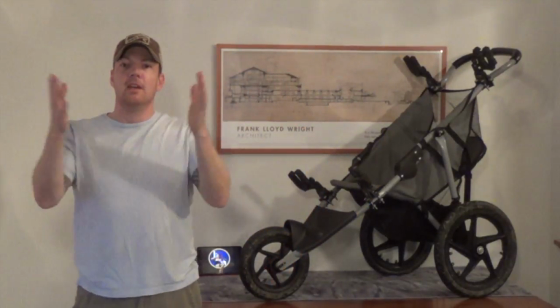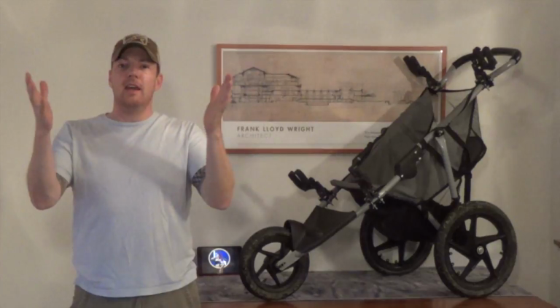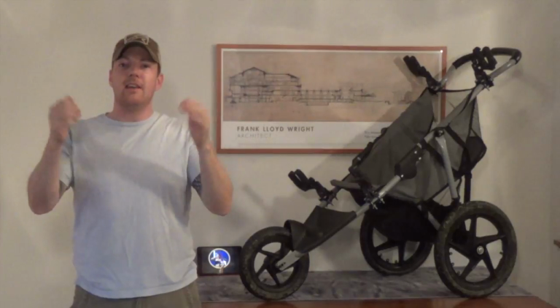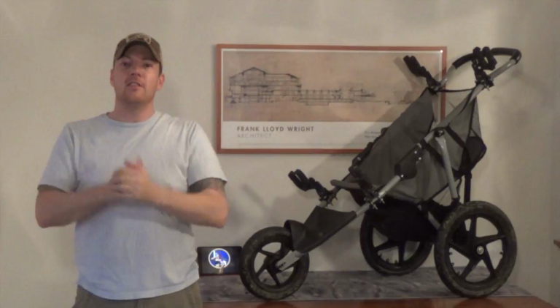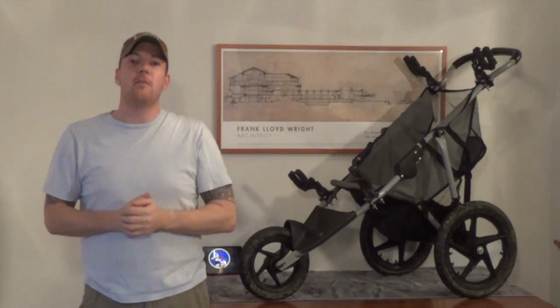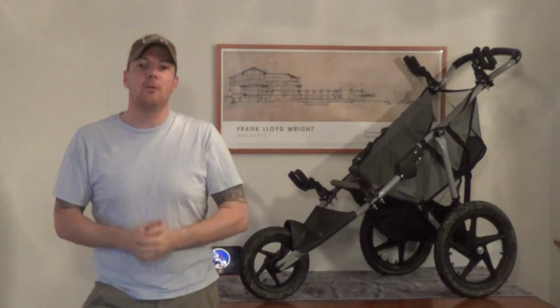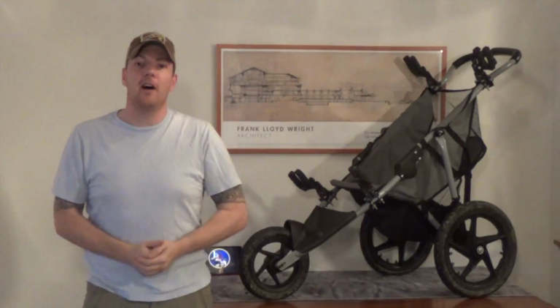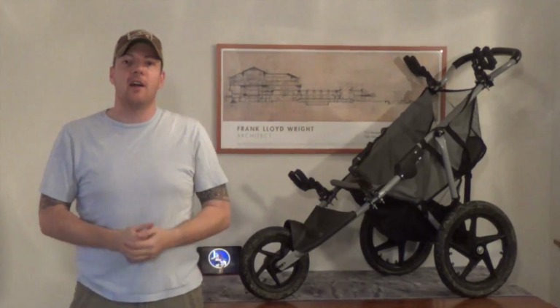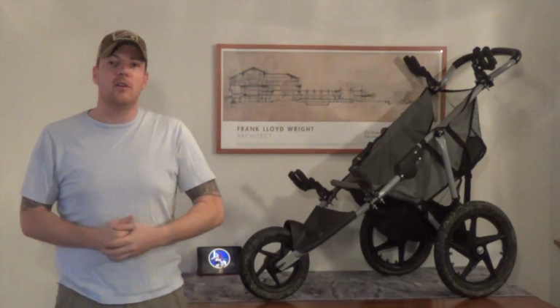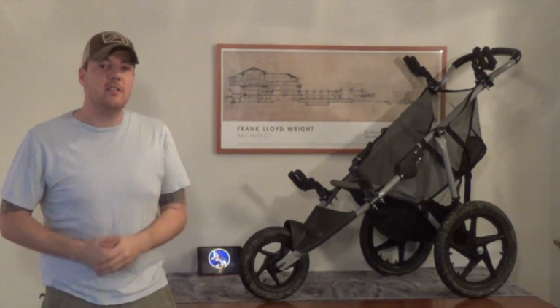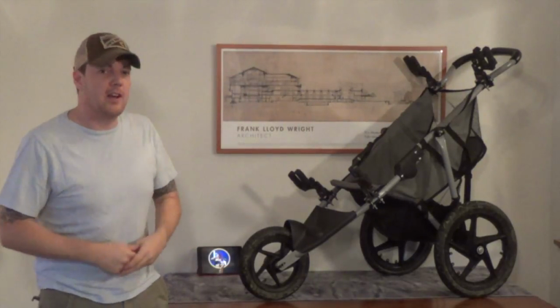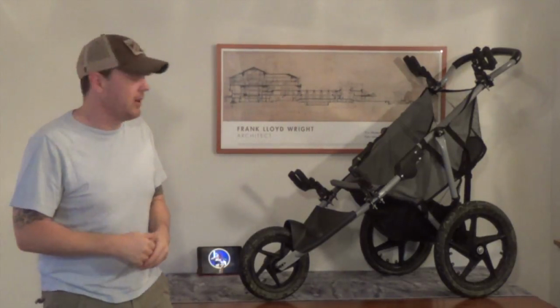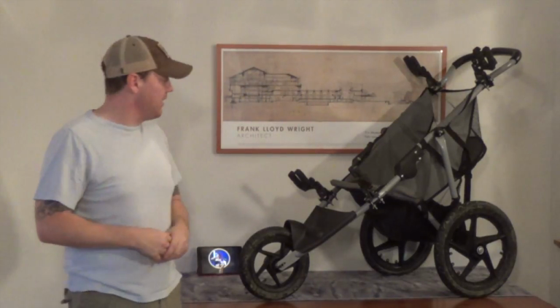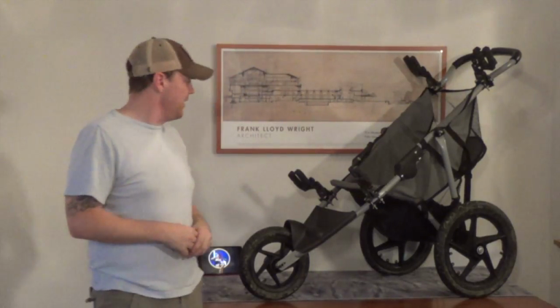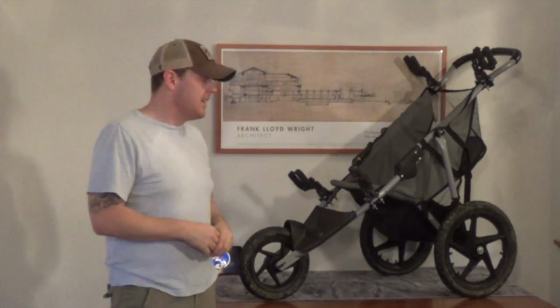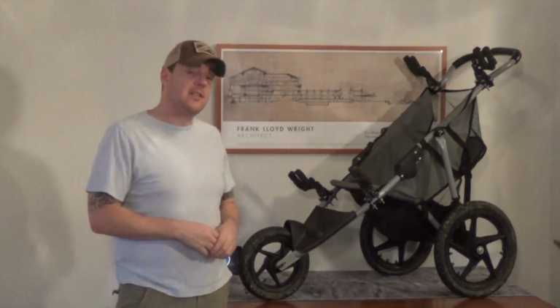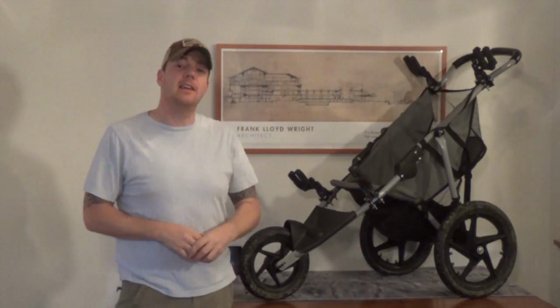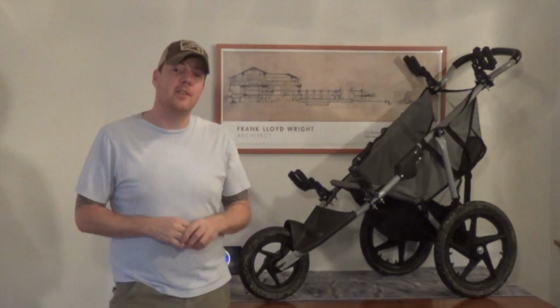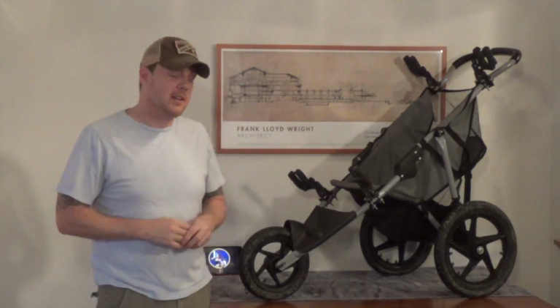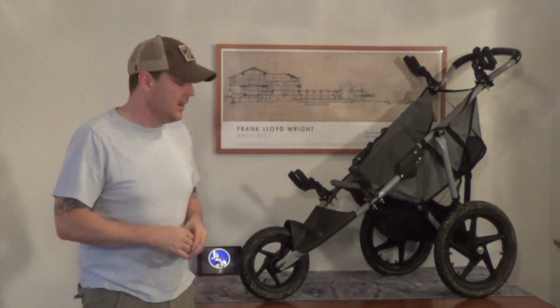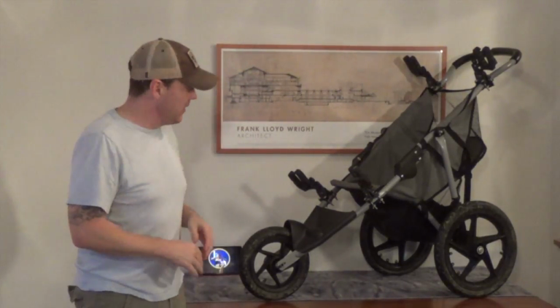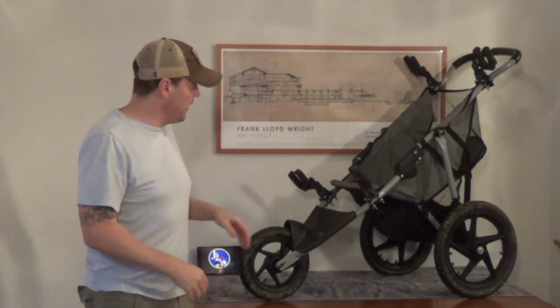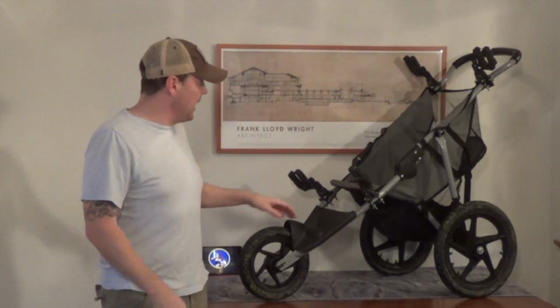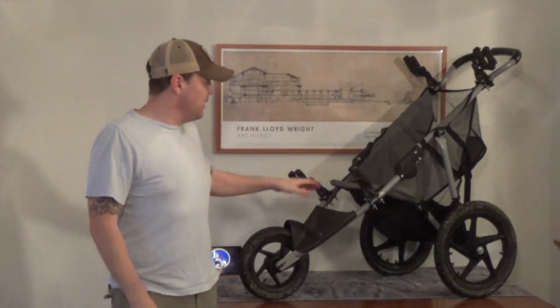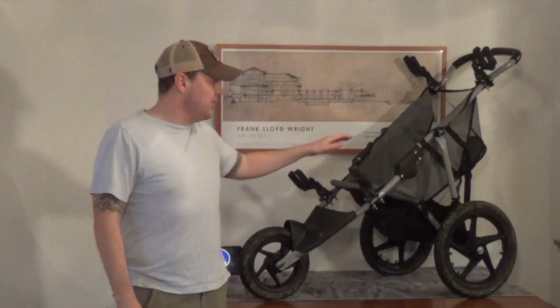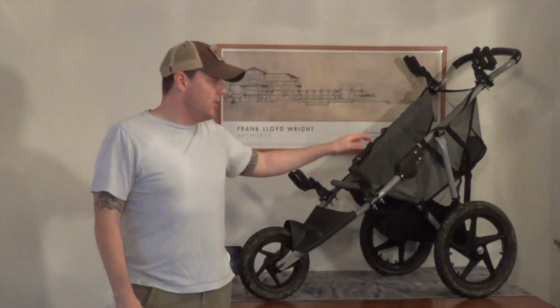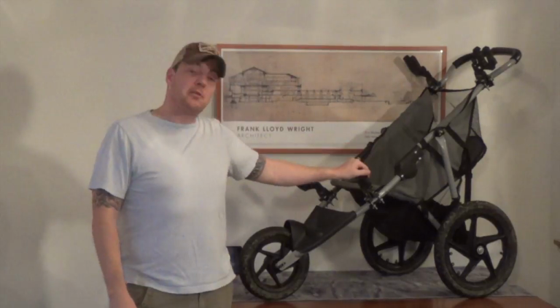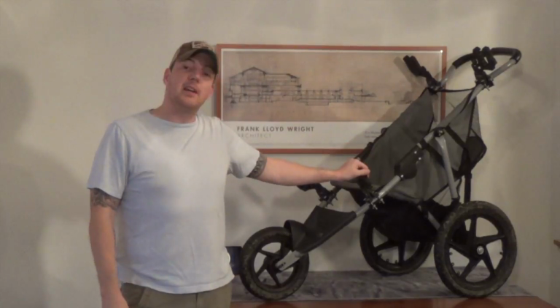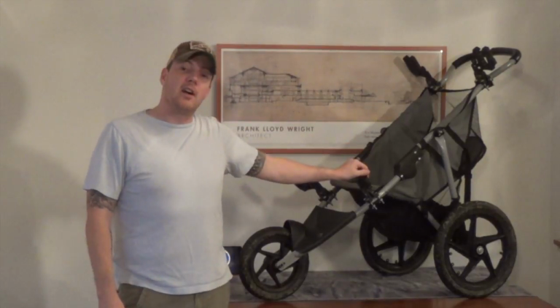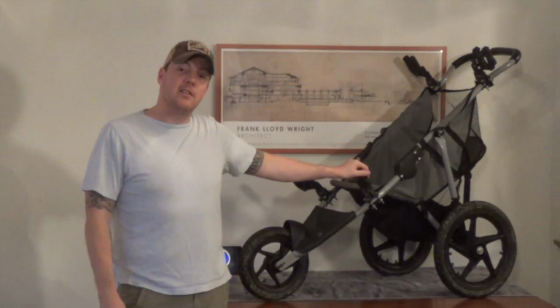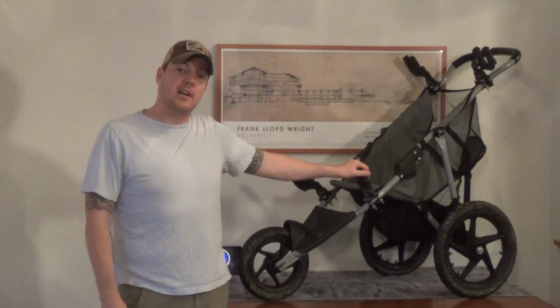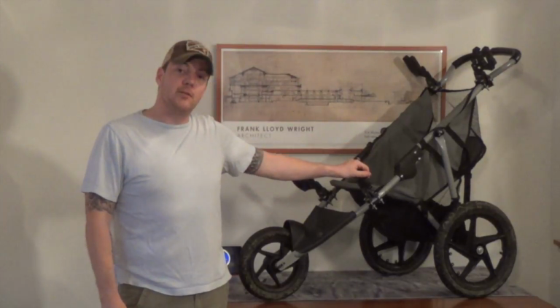Hey guys, it's Mark with Hawkeye Ordnance. We're here on a very exciting evening, Sunday night, doing the old 3-Gun Cart giveaway.